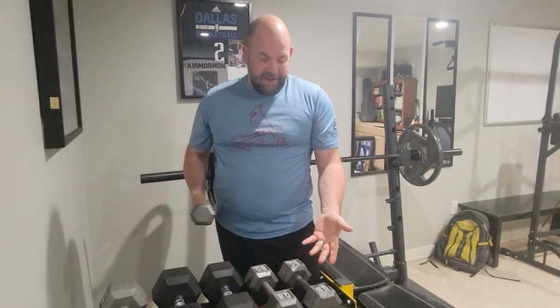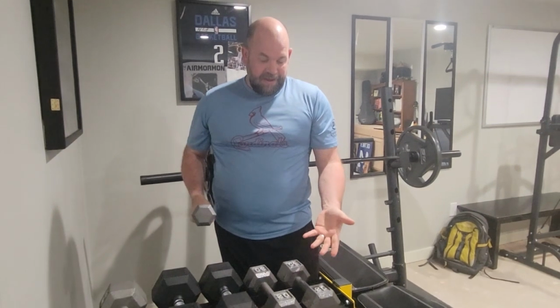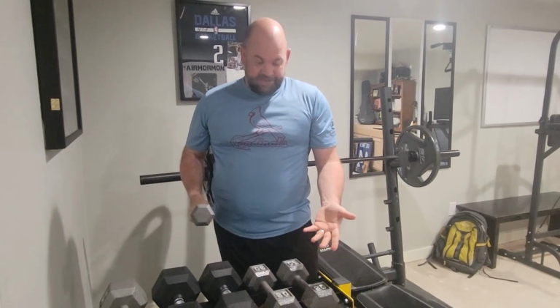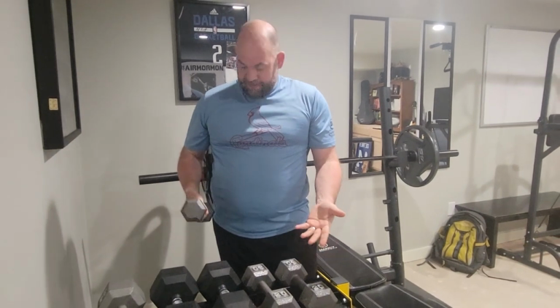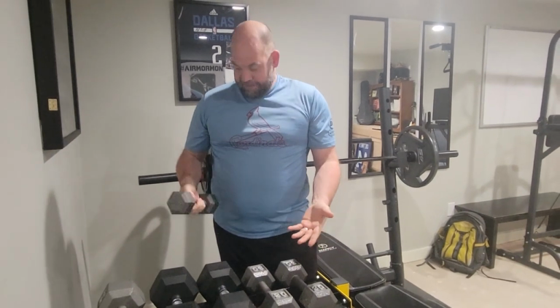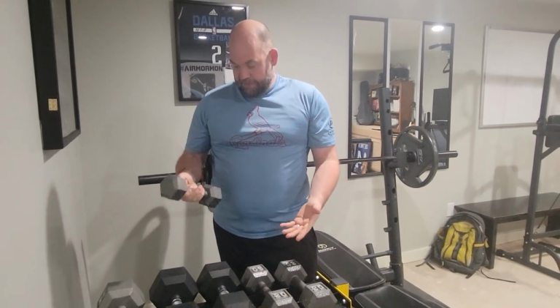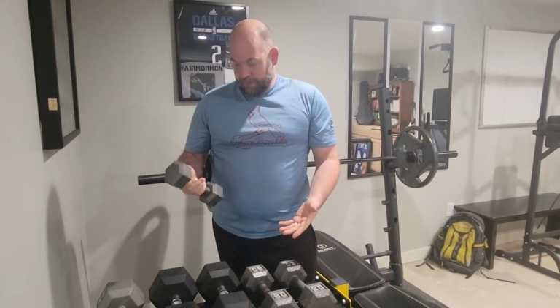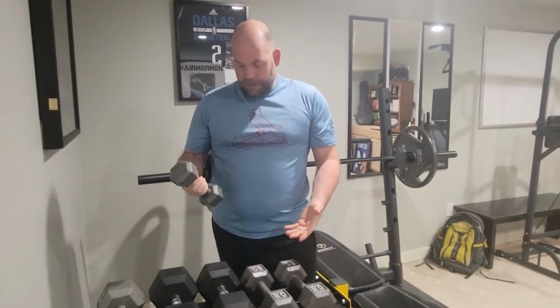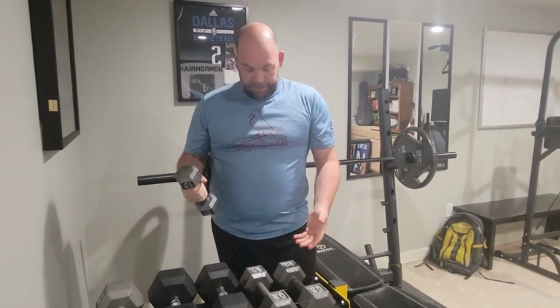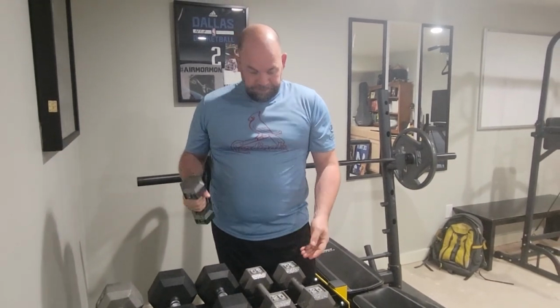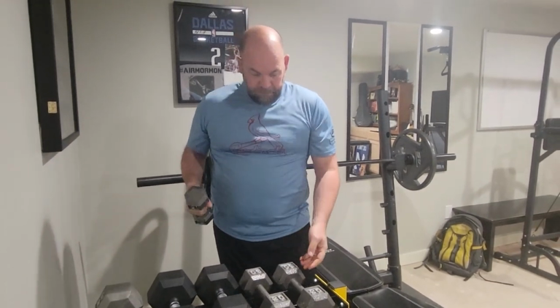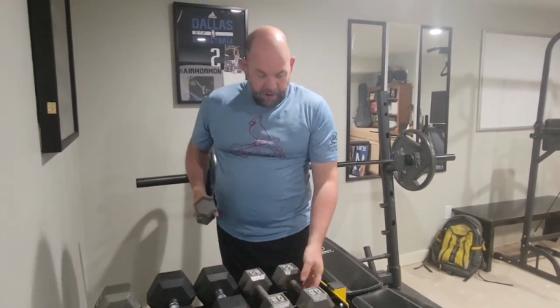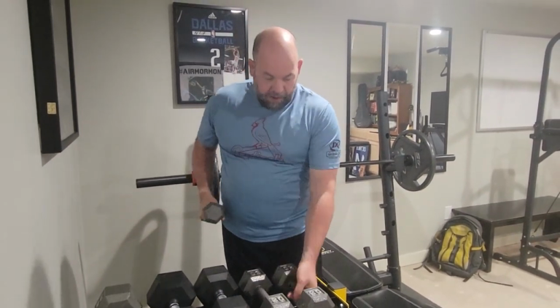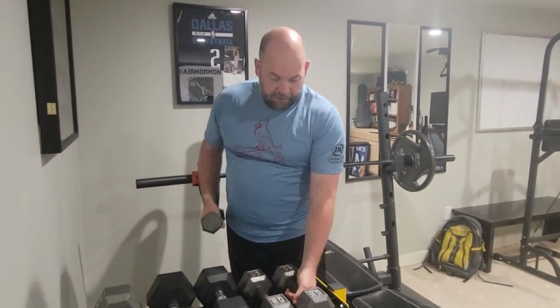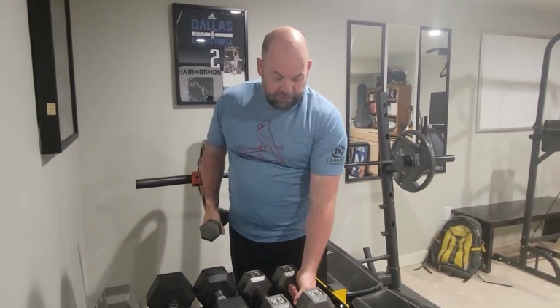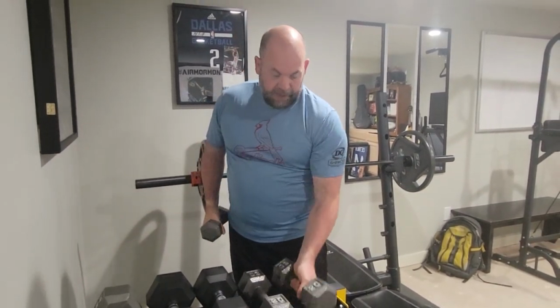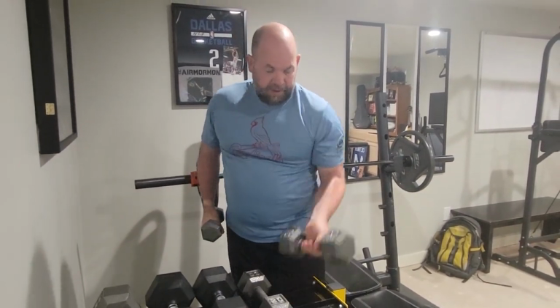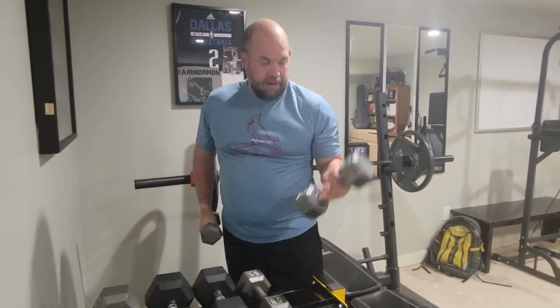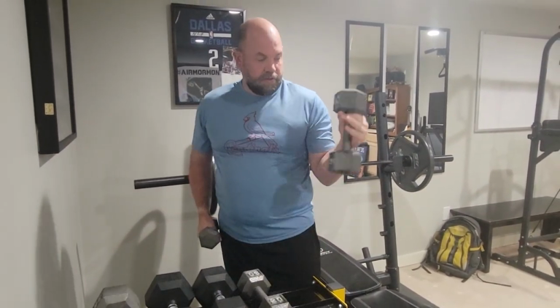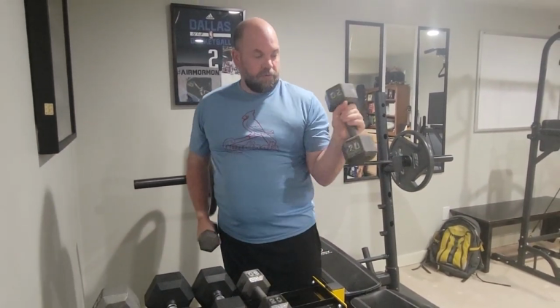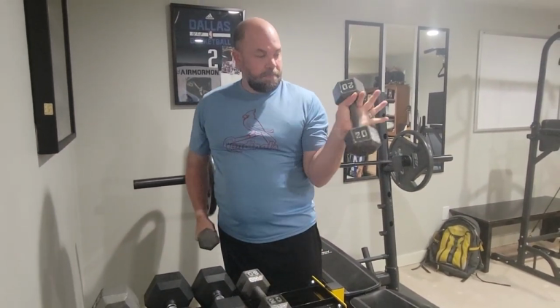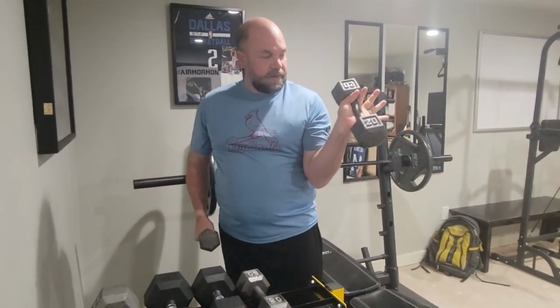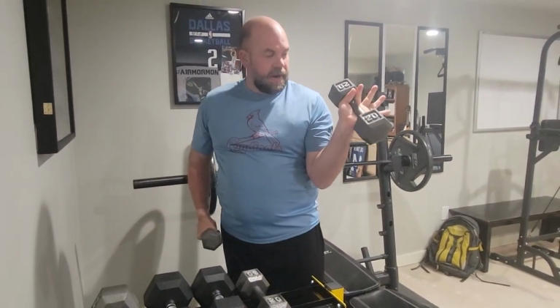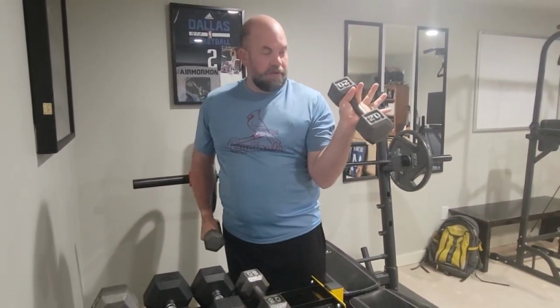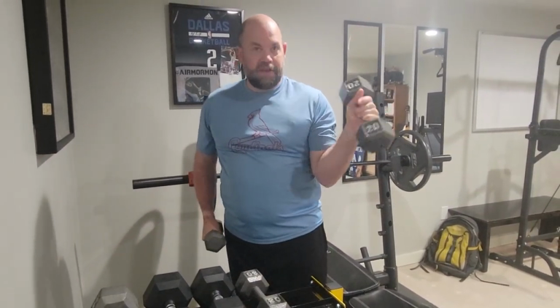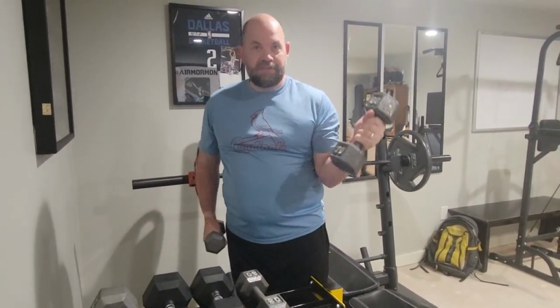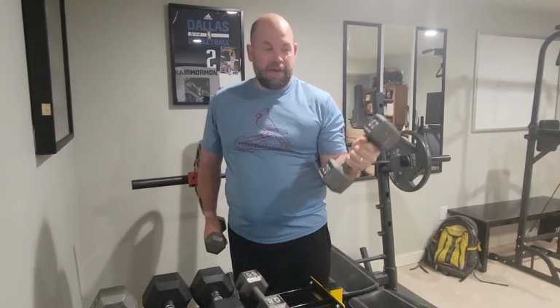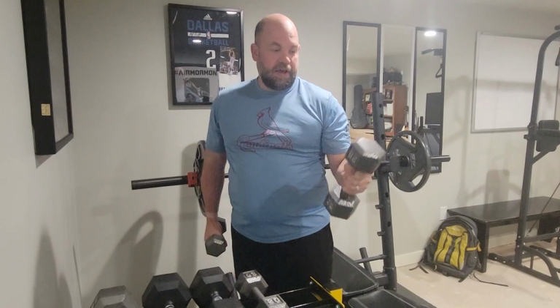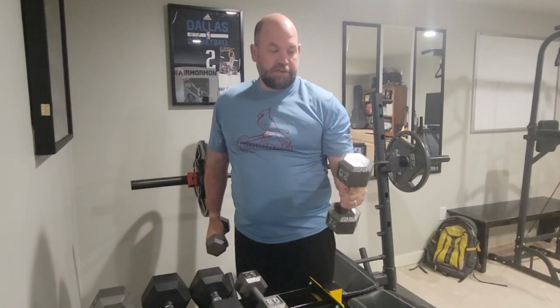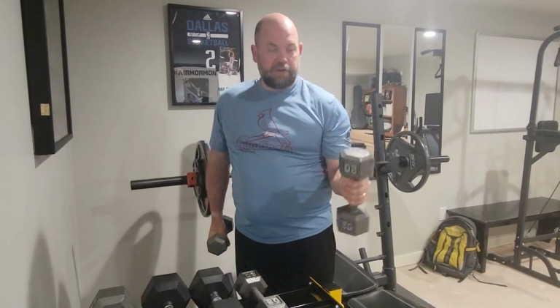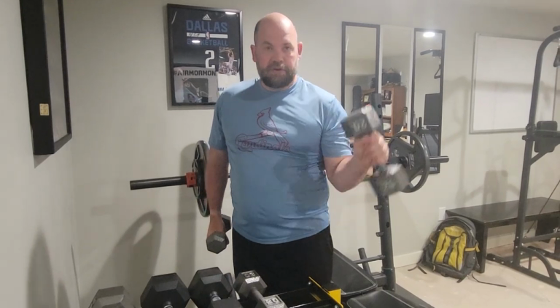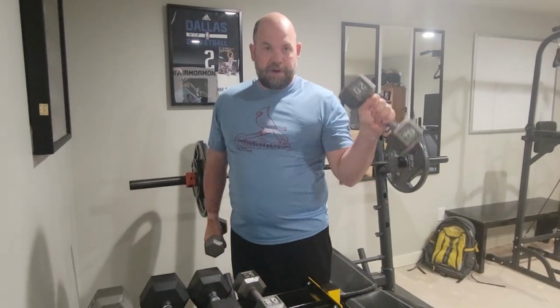It stacks really well. I also like the grip on this — it's a good grip.